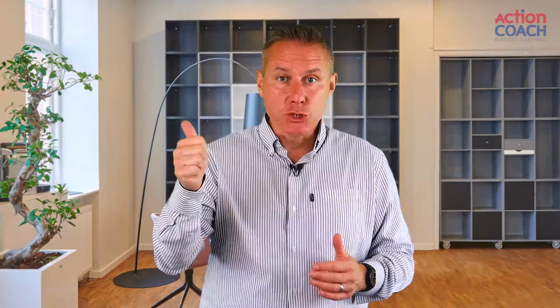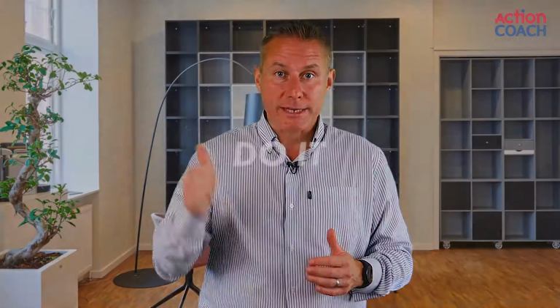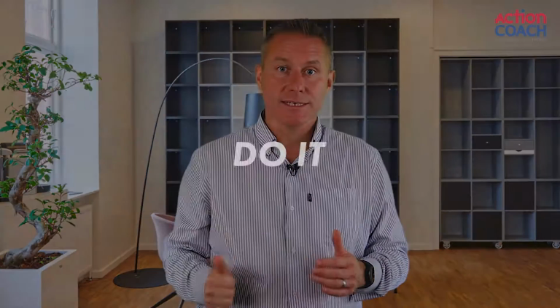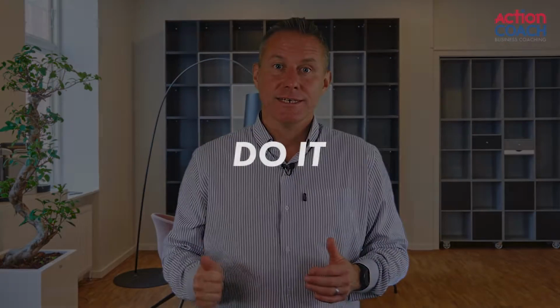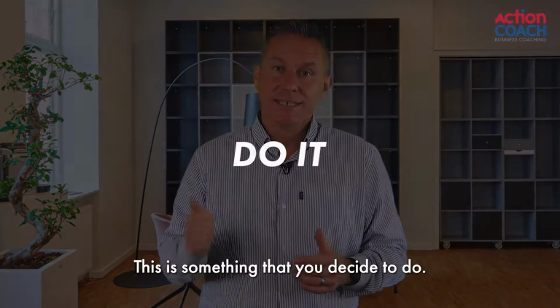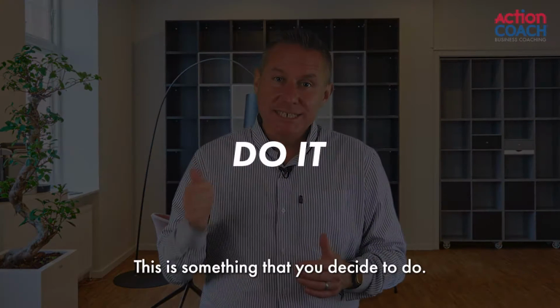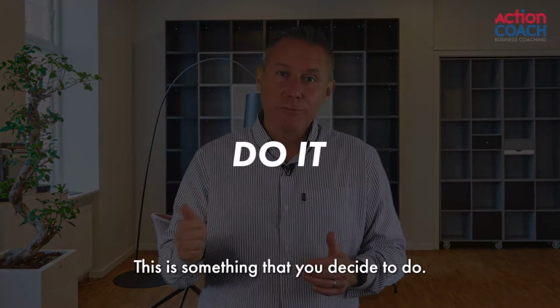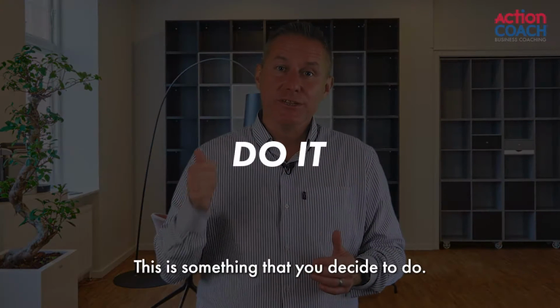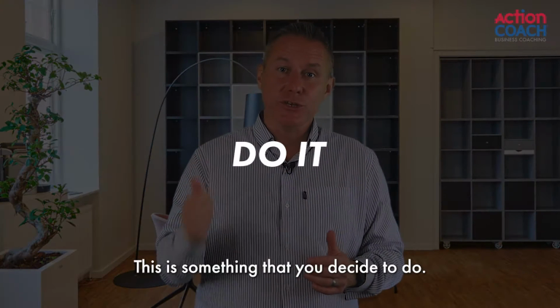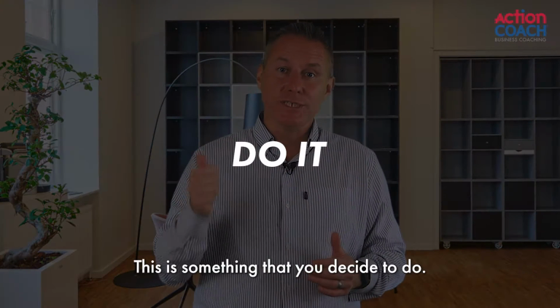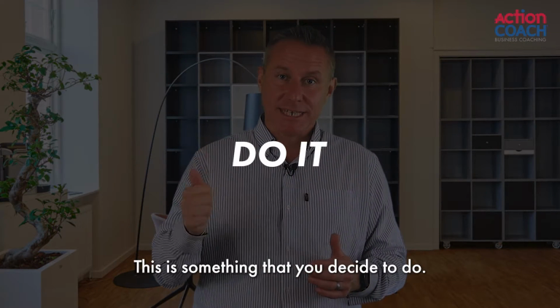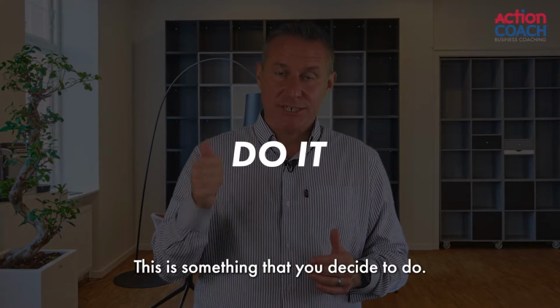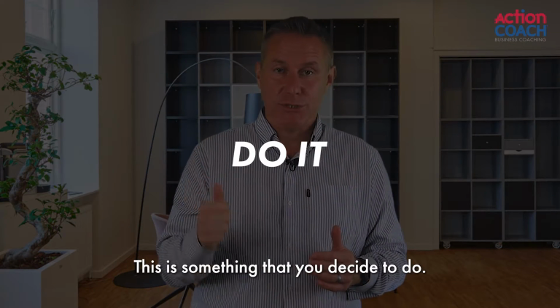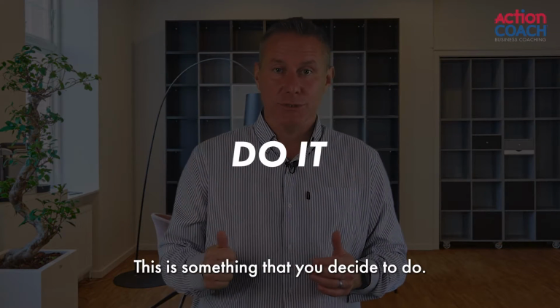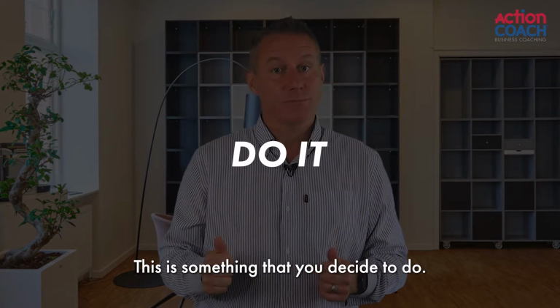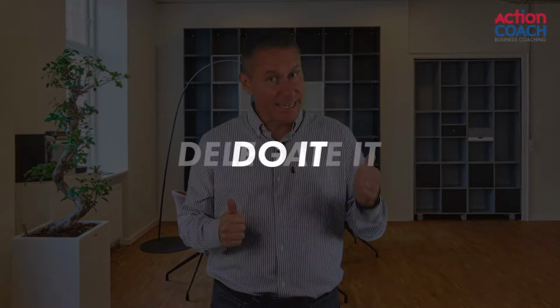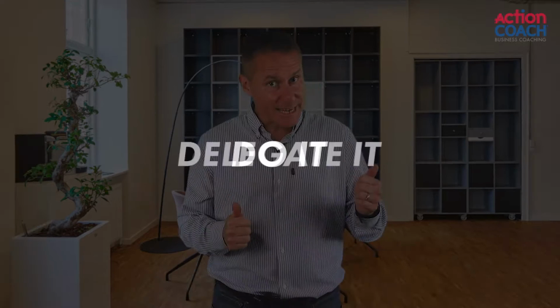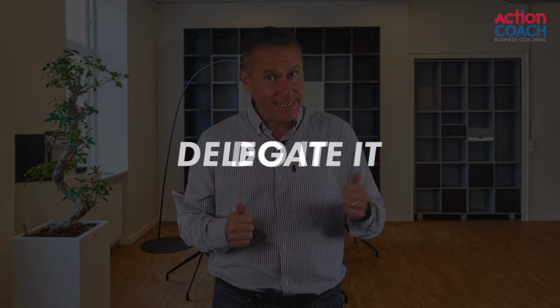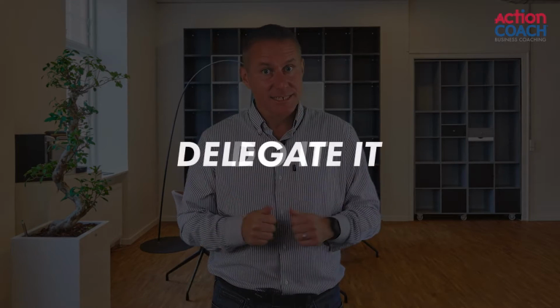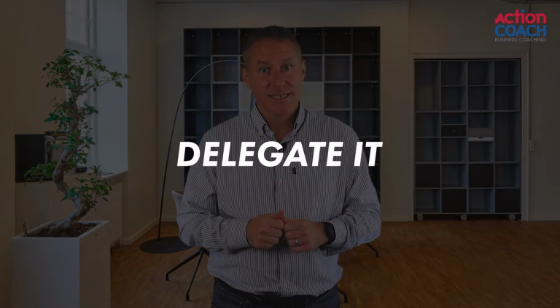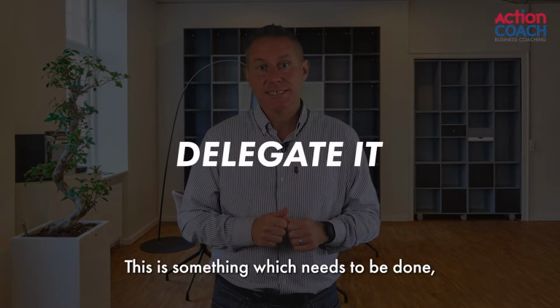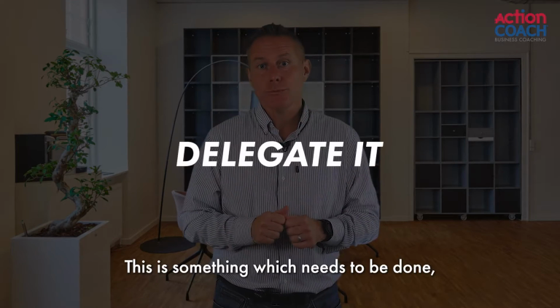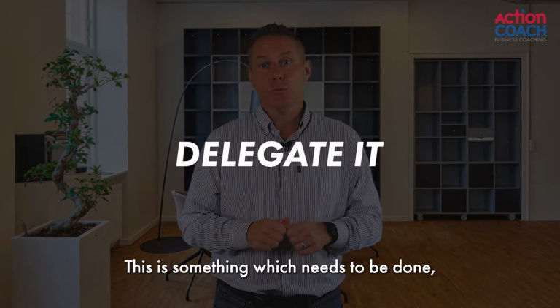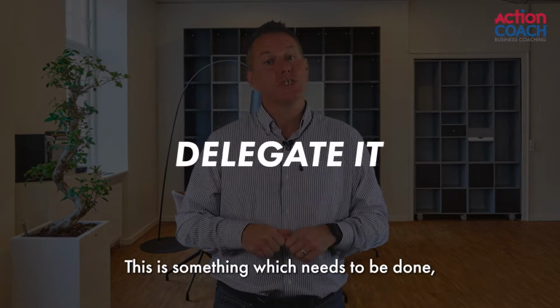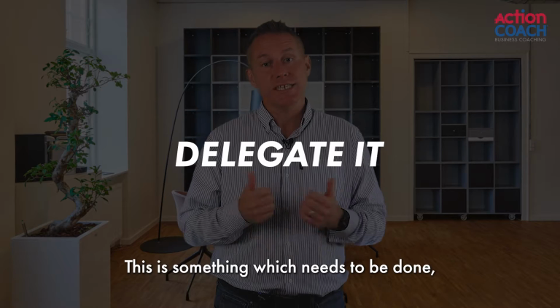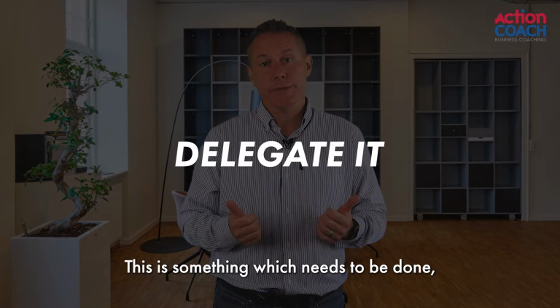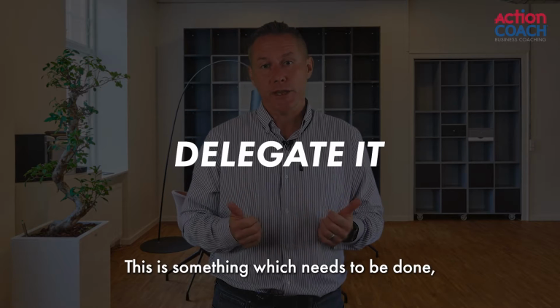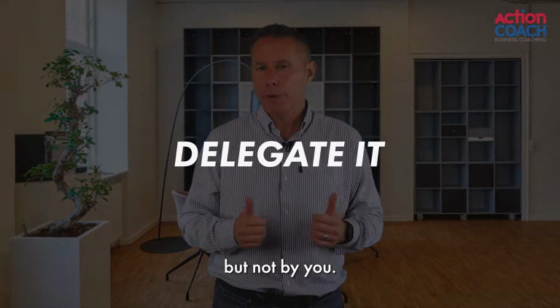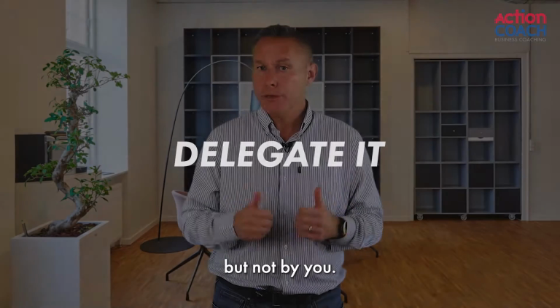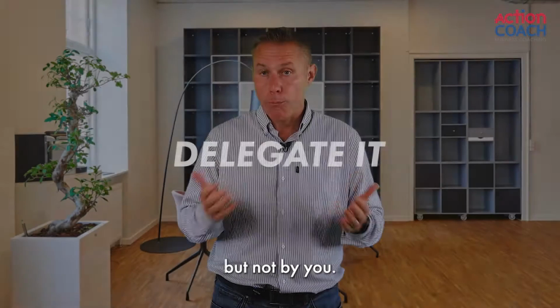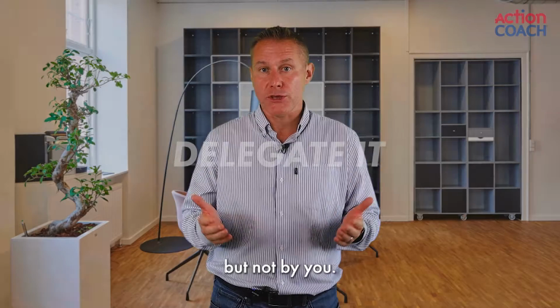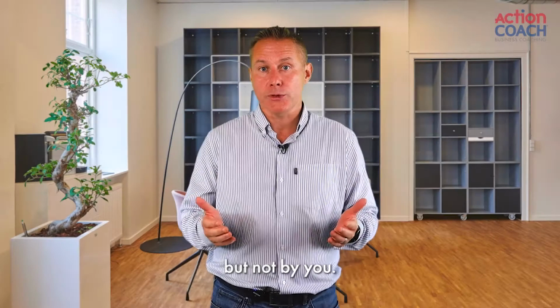Do it — this is something that you decide to do. Delegate it — this is something which needs to be done, but not by you.